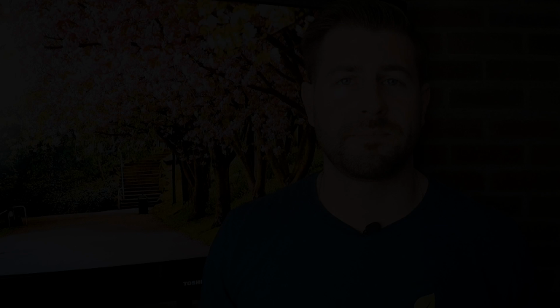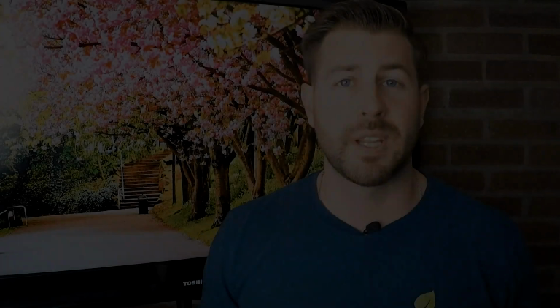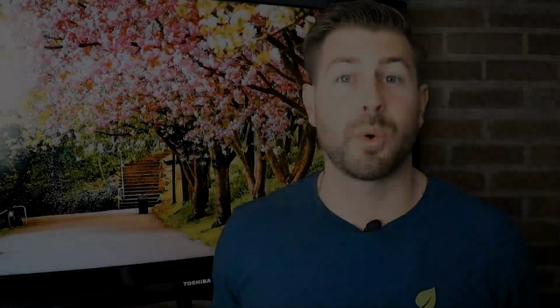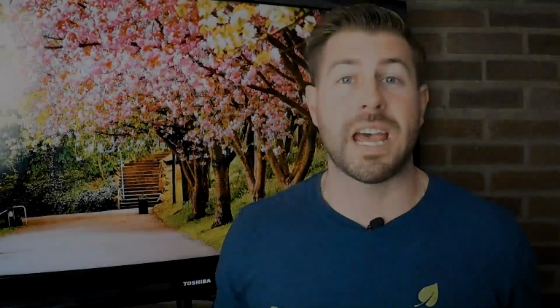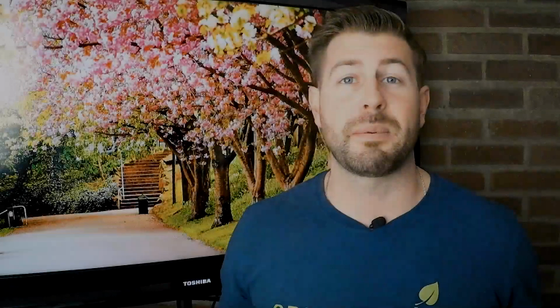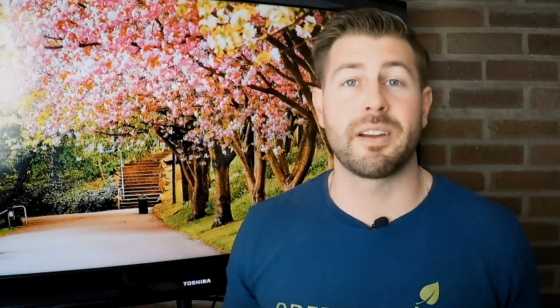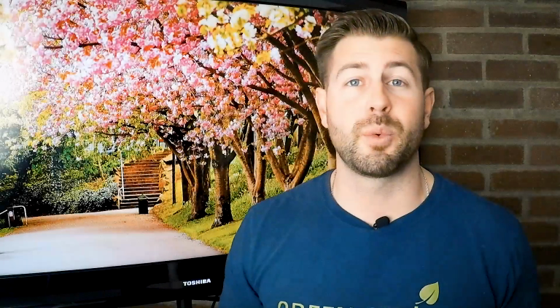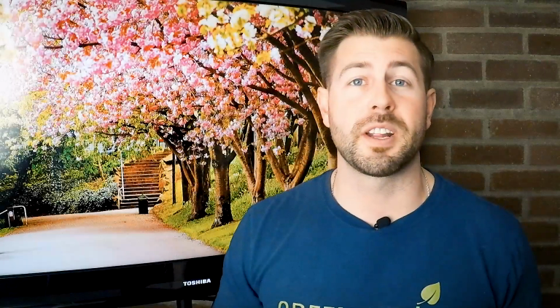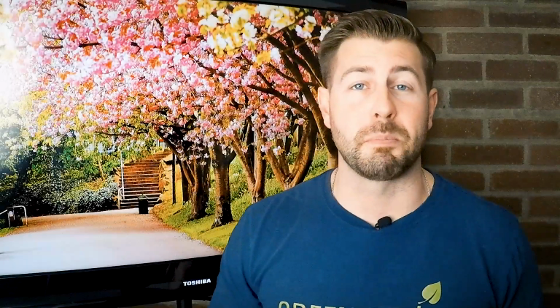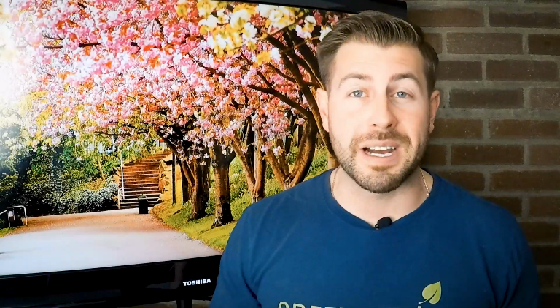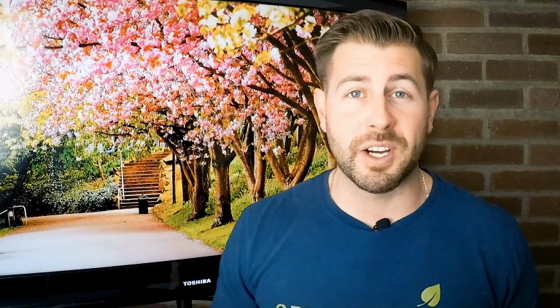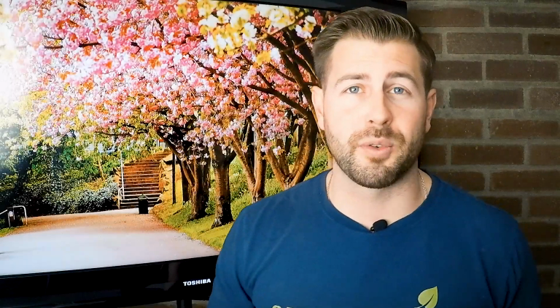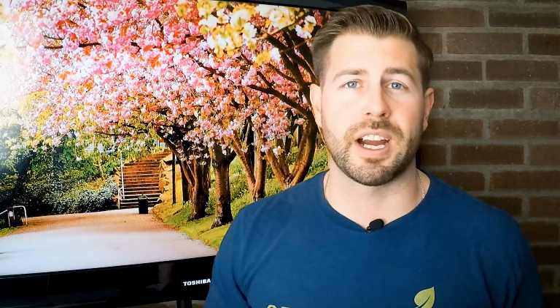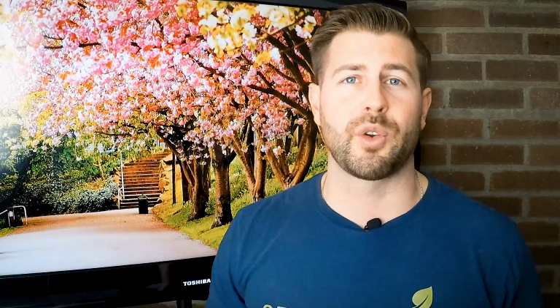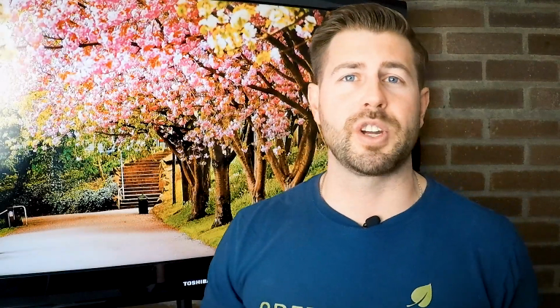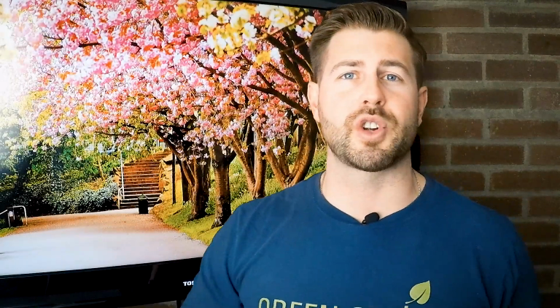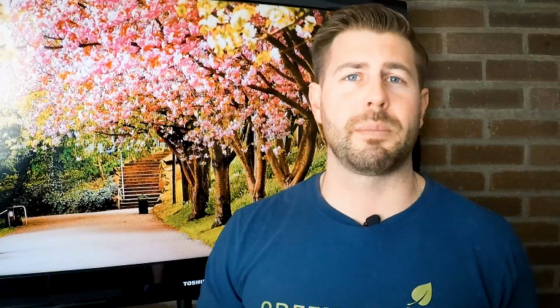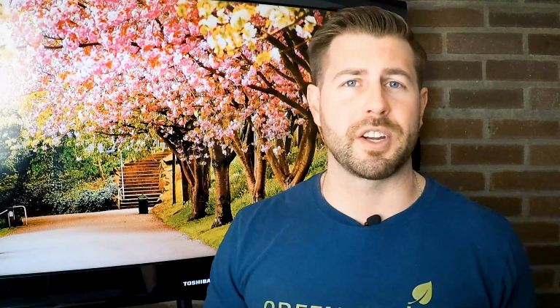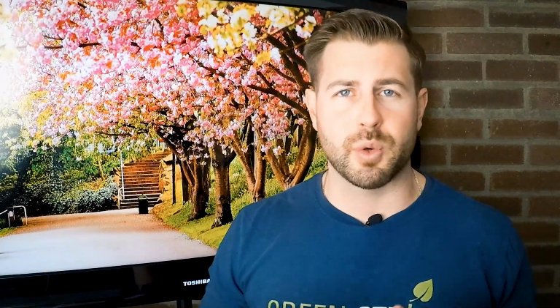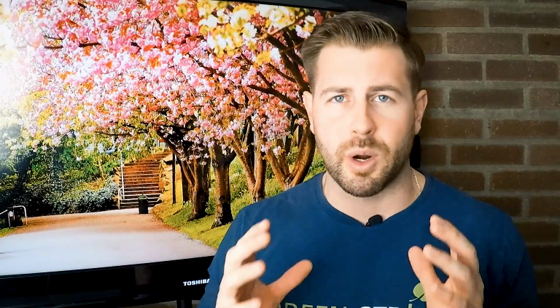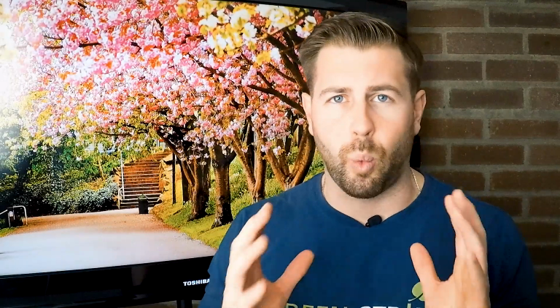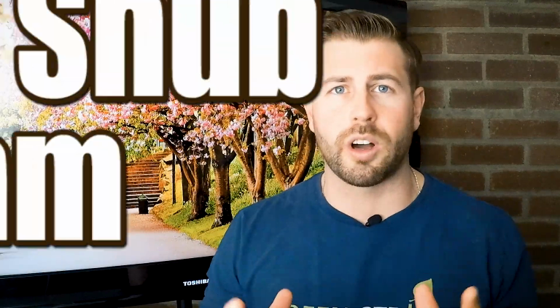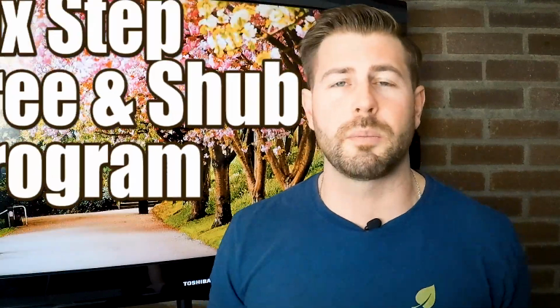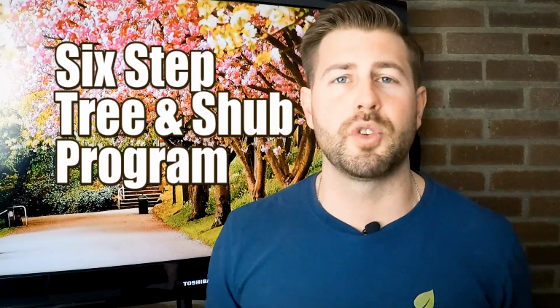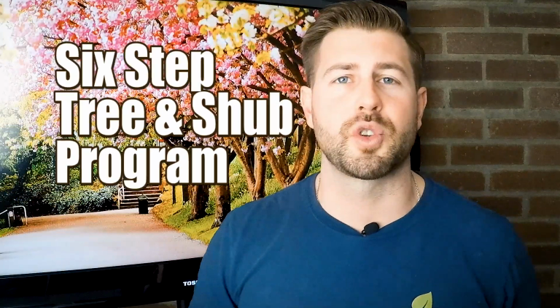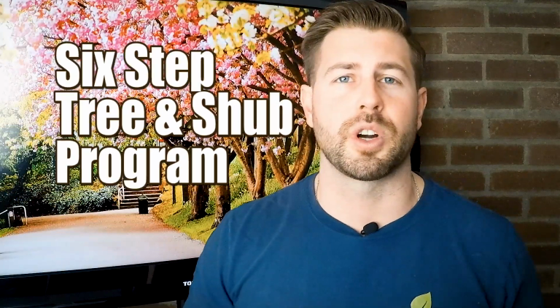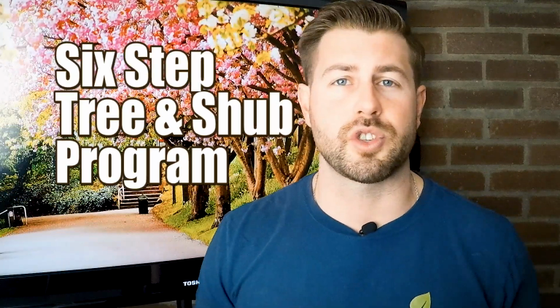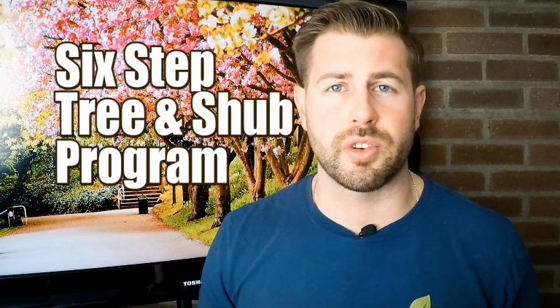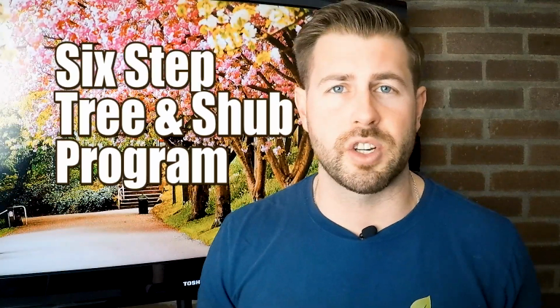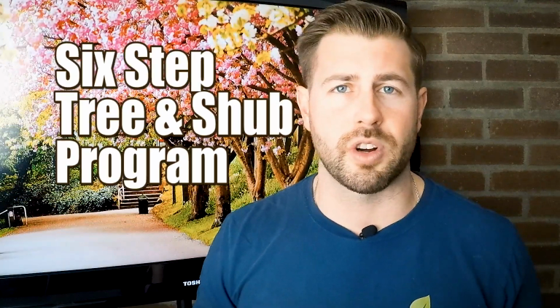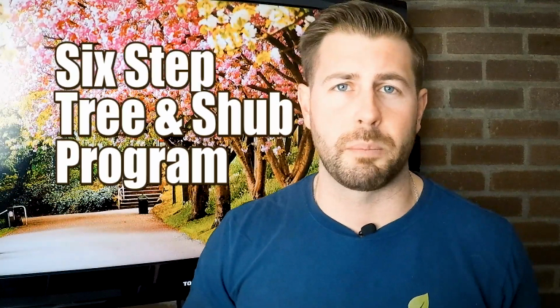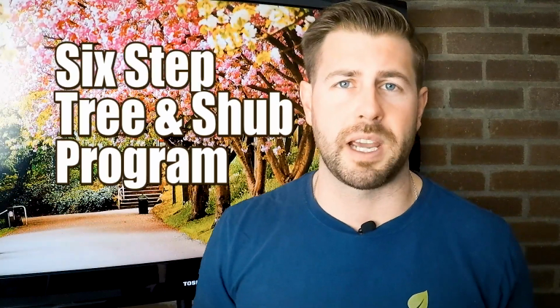What's happening everyone? It's Mike over at Green Stripe and I just want to welcome you to our tree and shrub page.